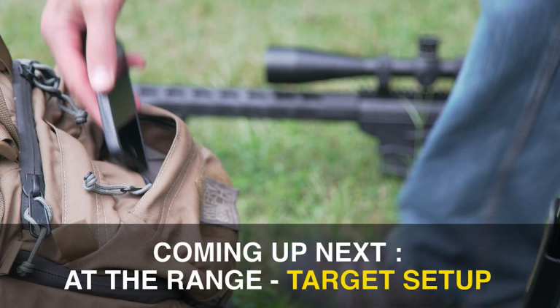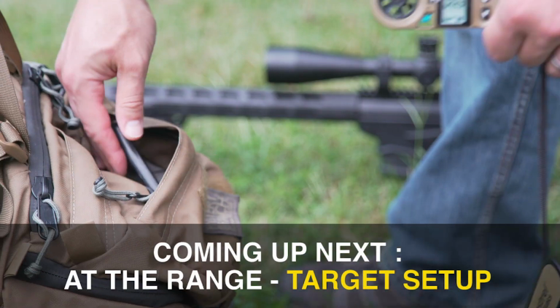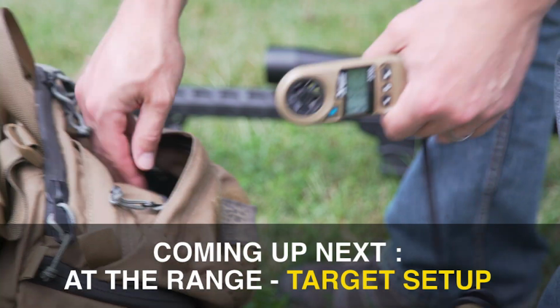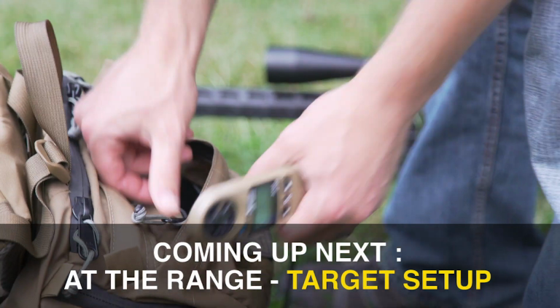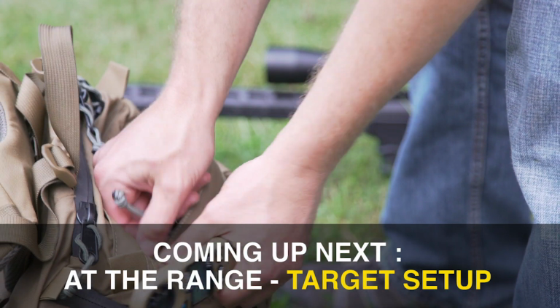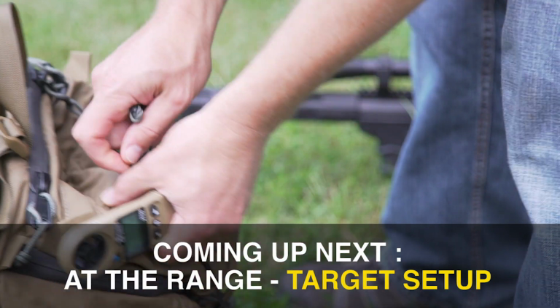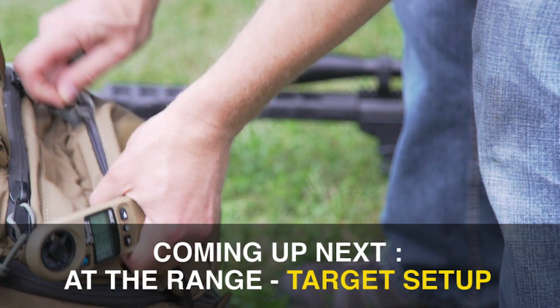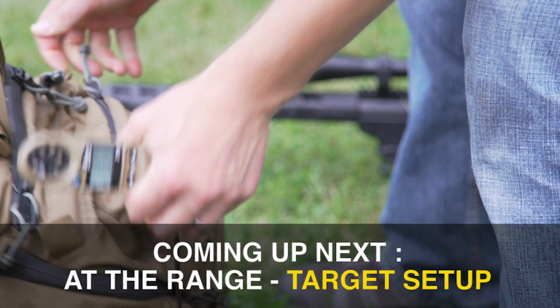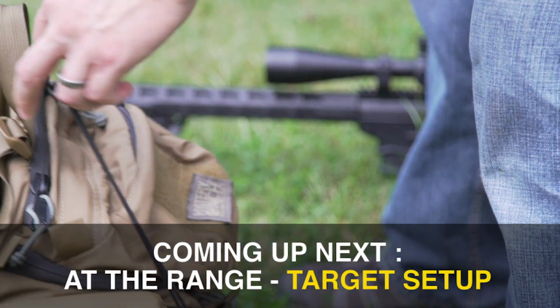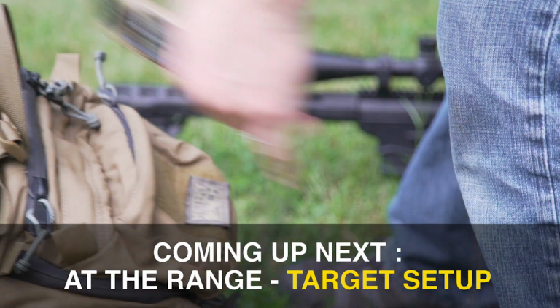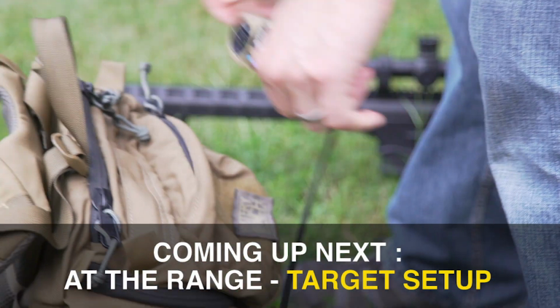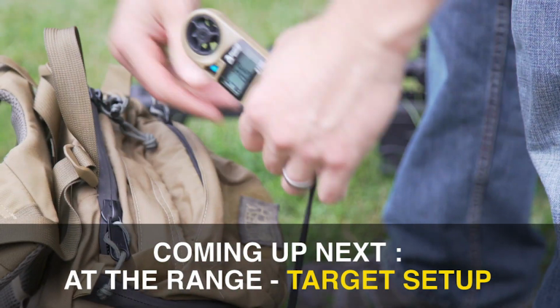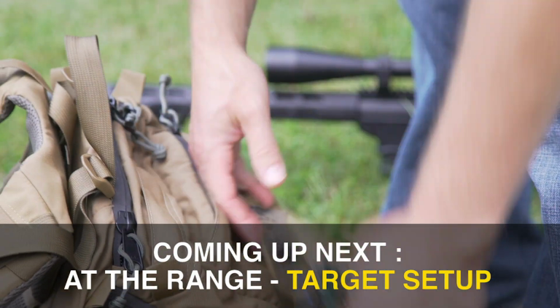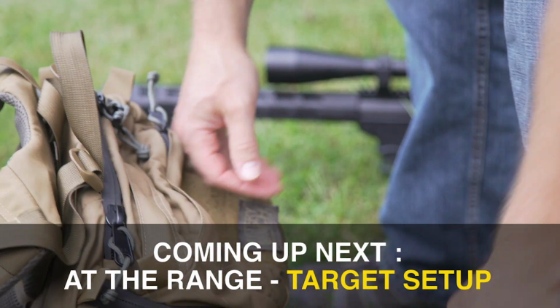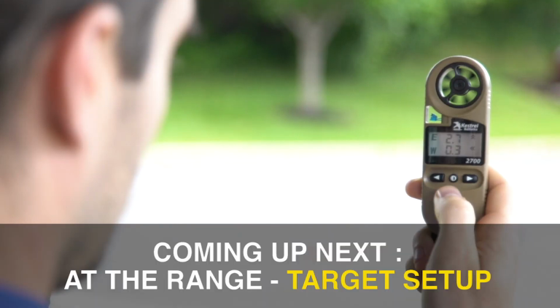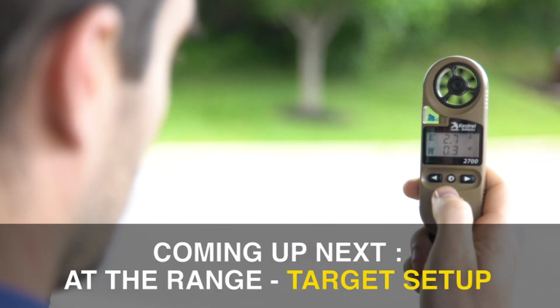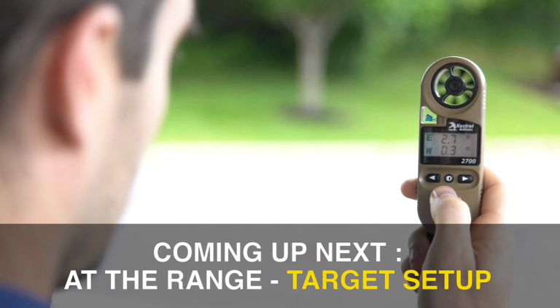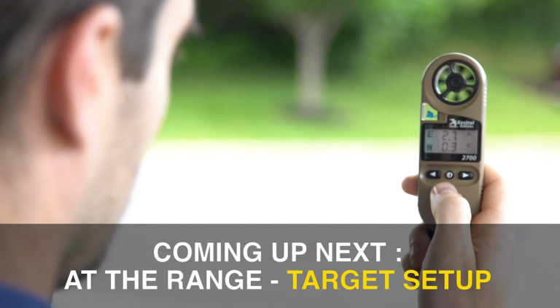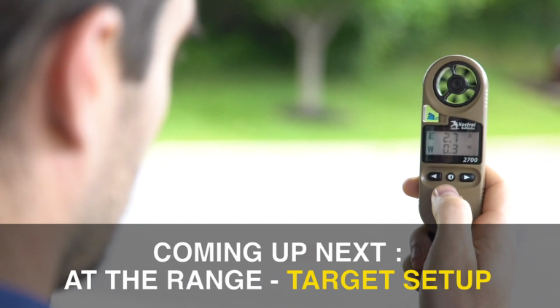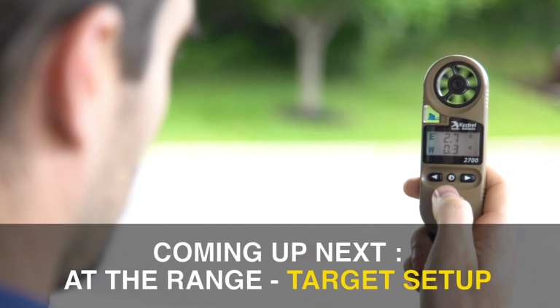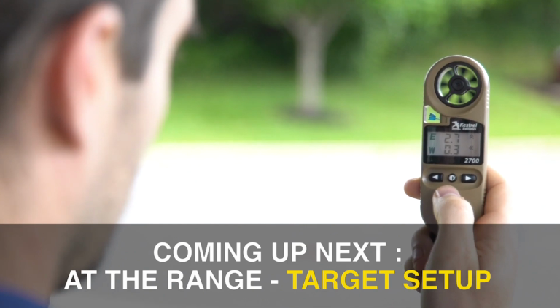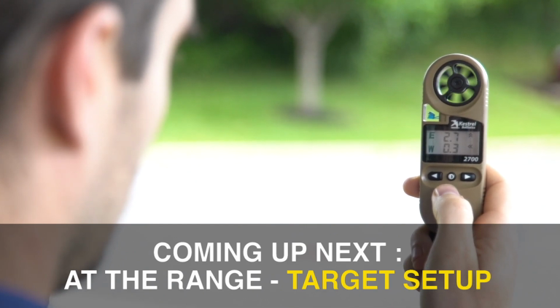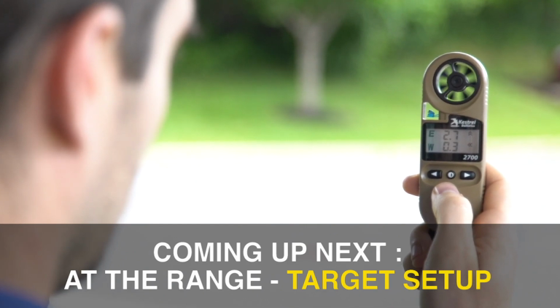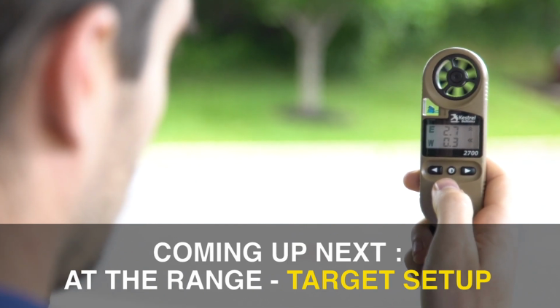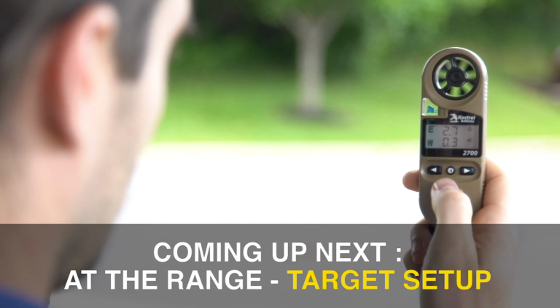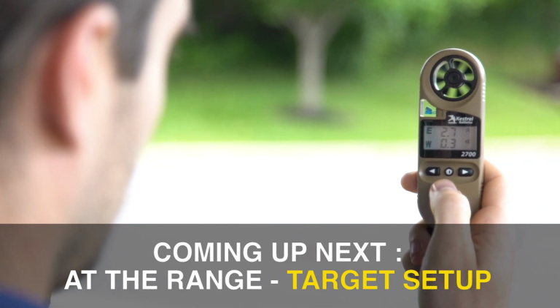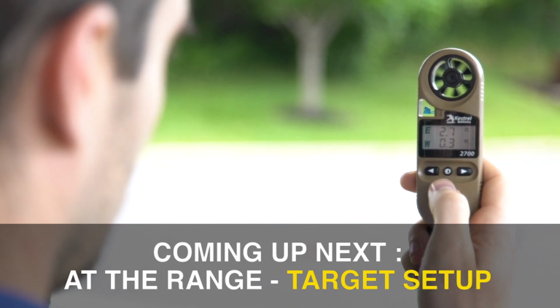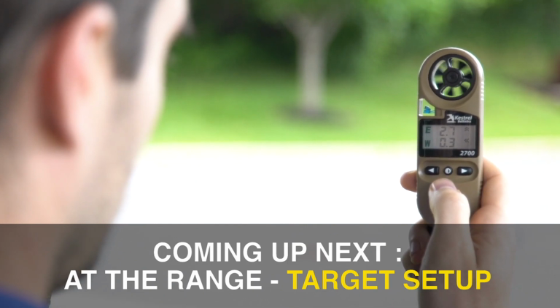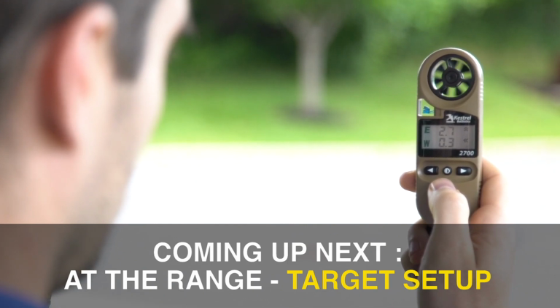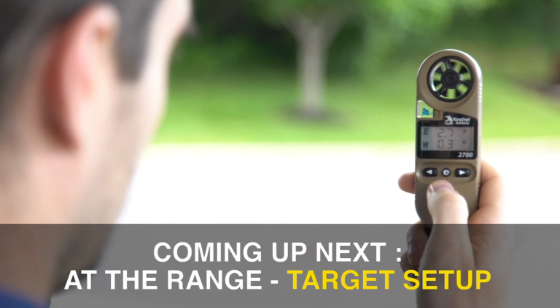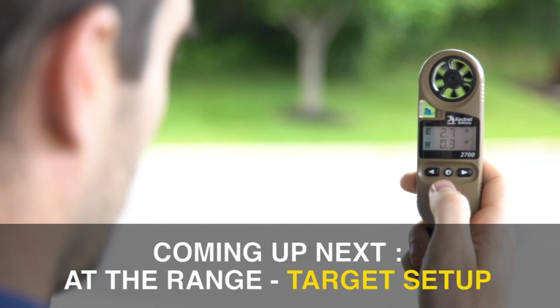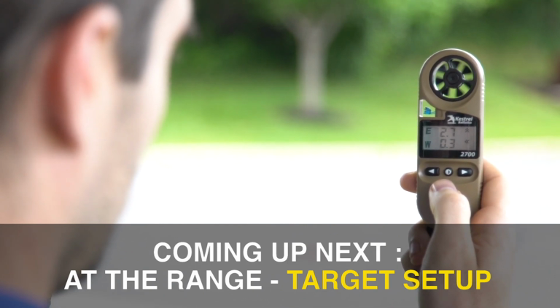Now you can put away your phone and head to the range. The Kestrel 2700 works completely independently once your profile has been transferred.